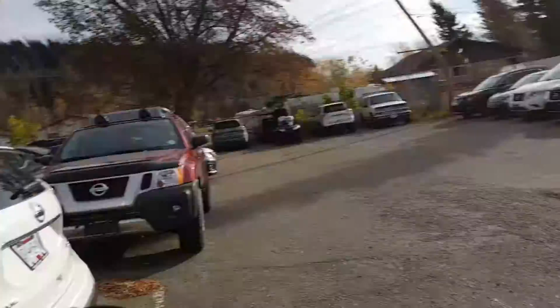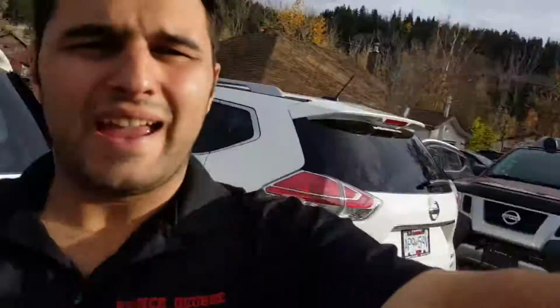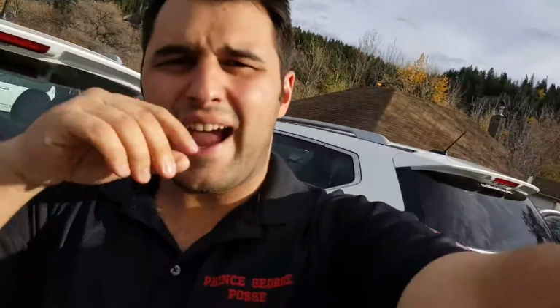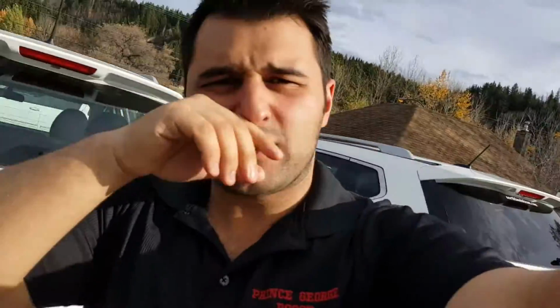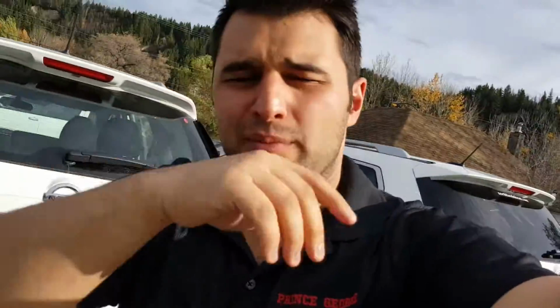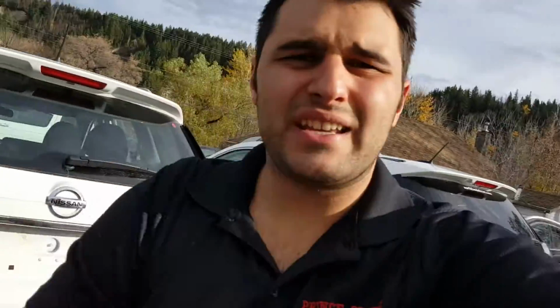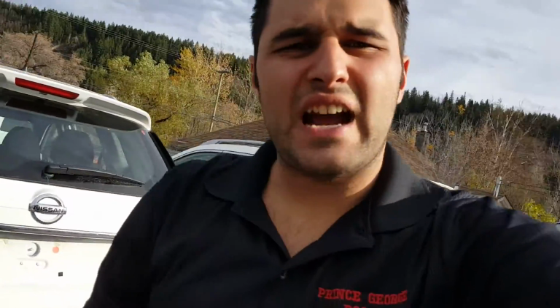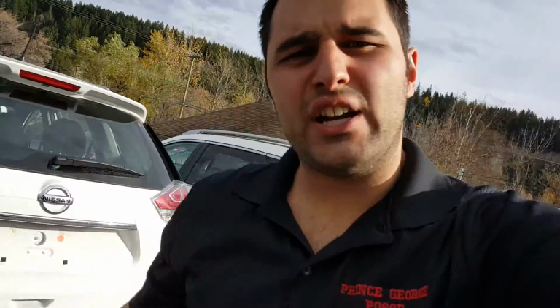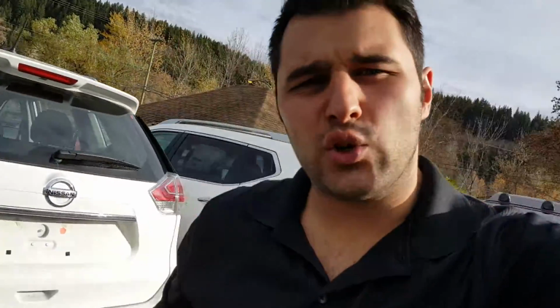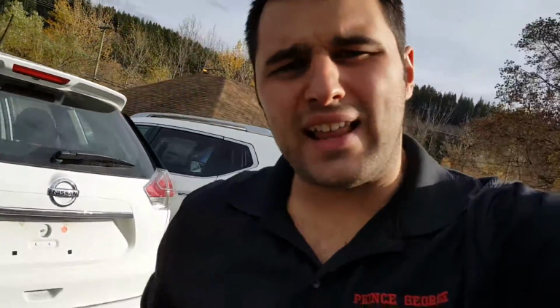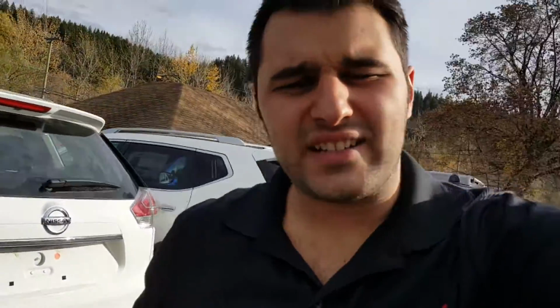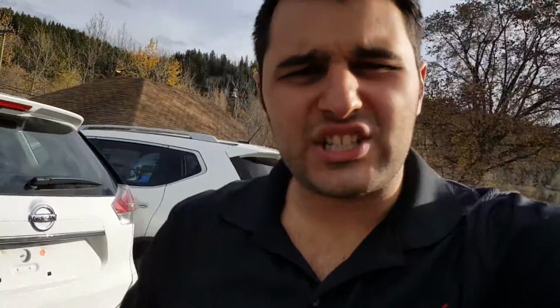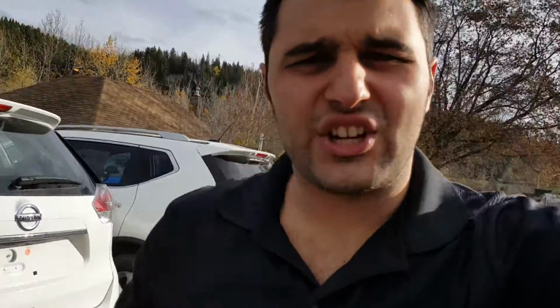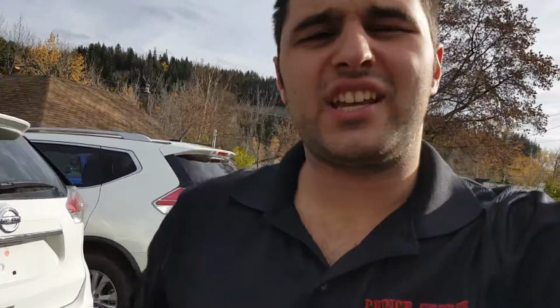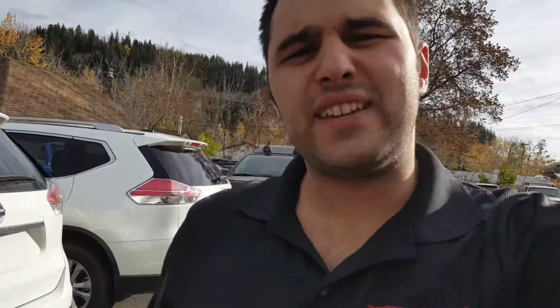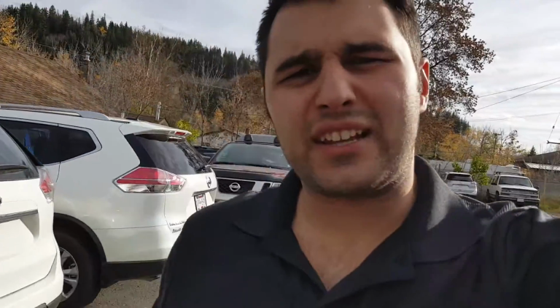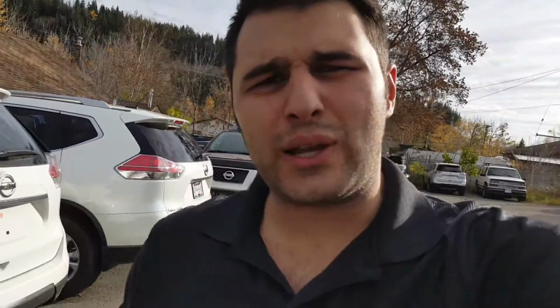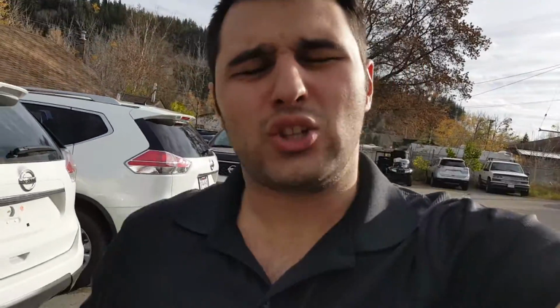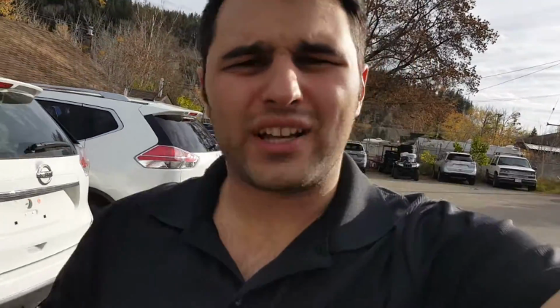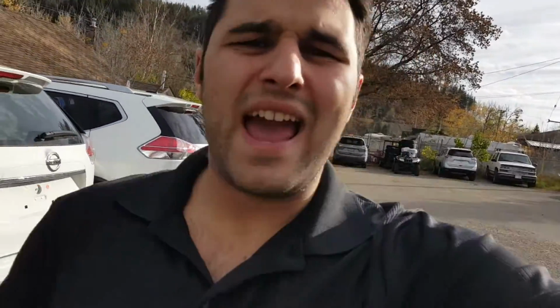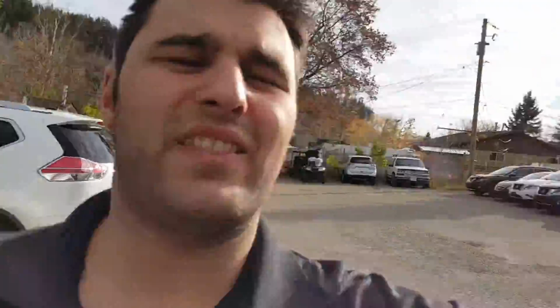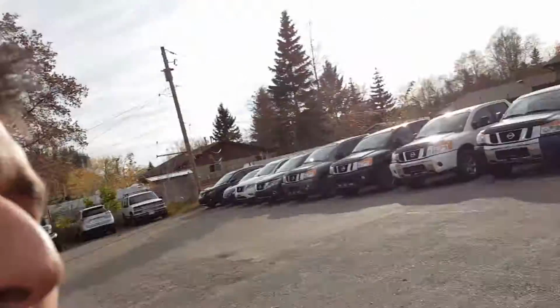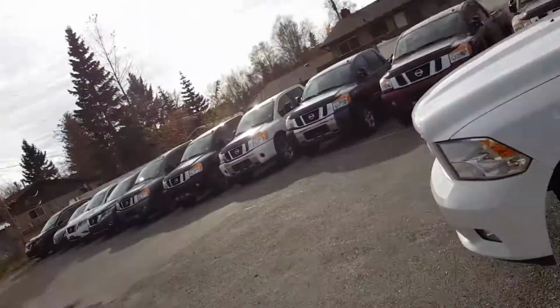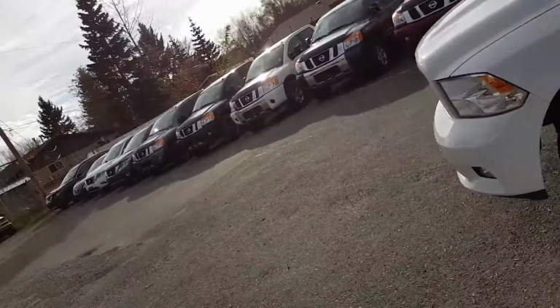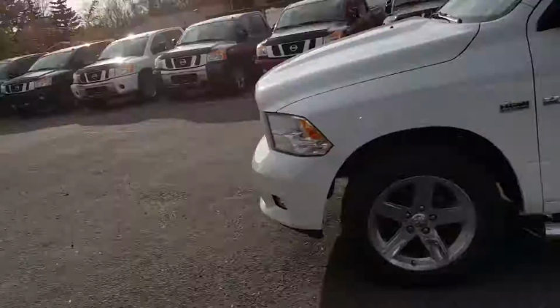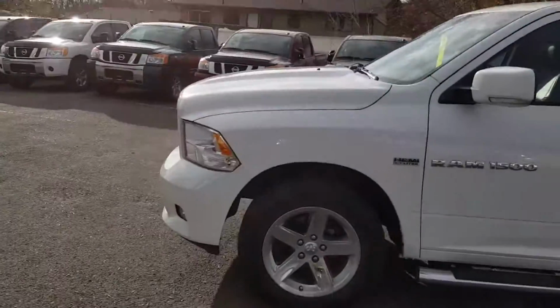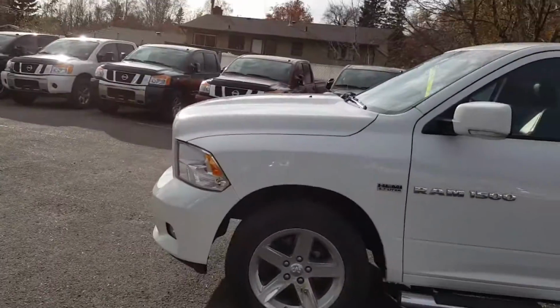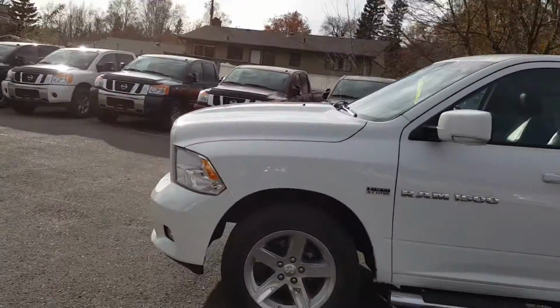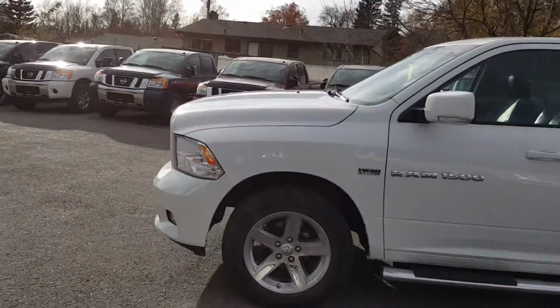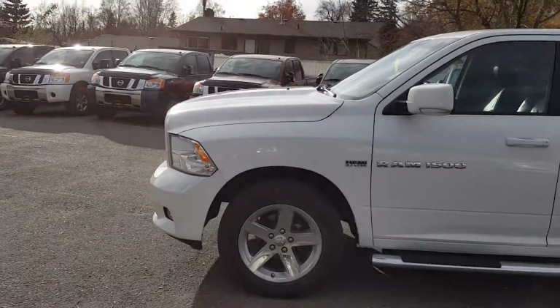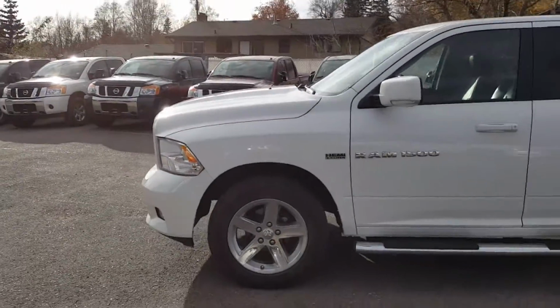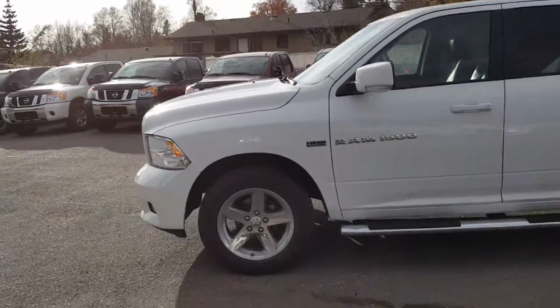Hey guys, Dom Sia here at Northland Nissan, gonna give you a quick look at this 2012 Ram Sport.